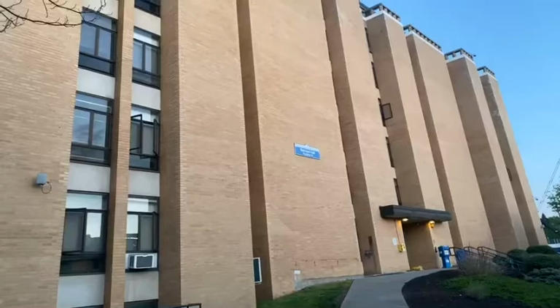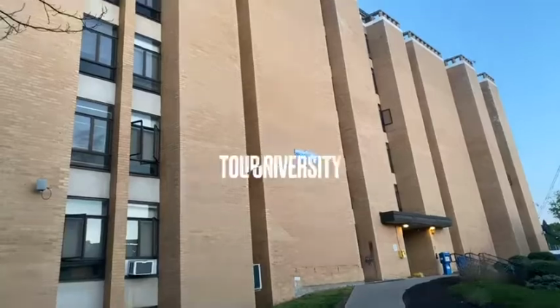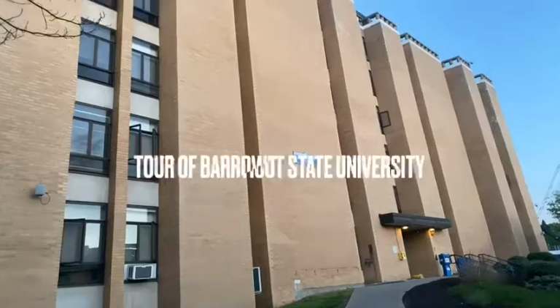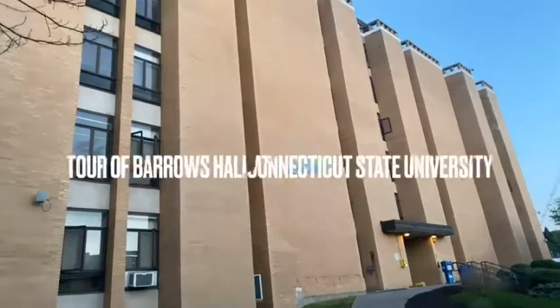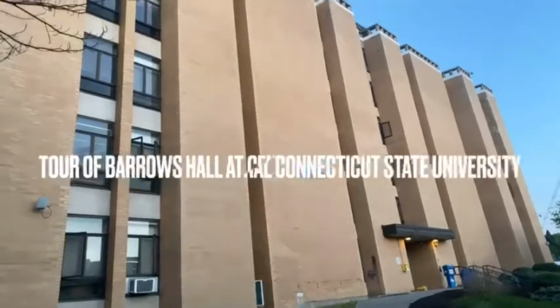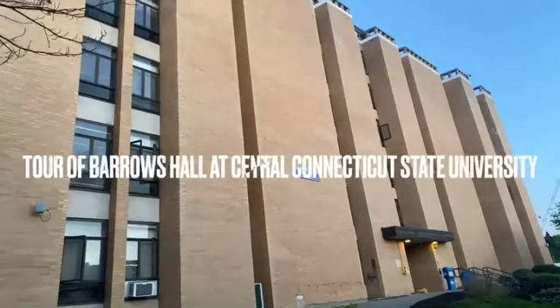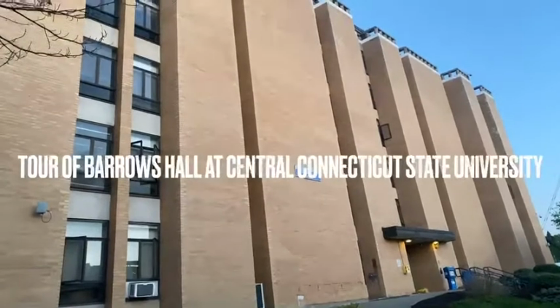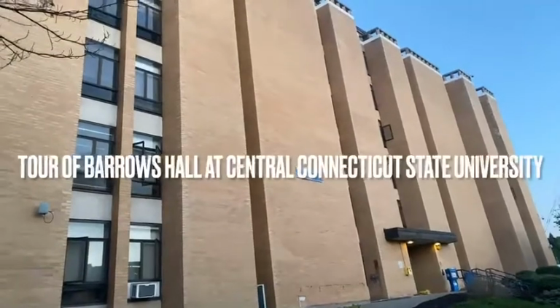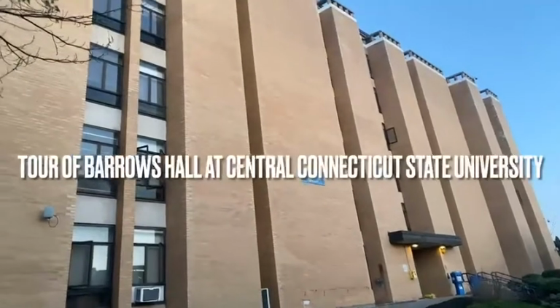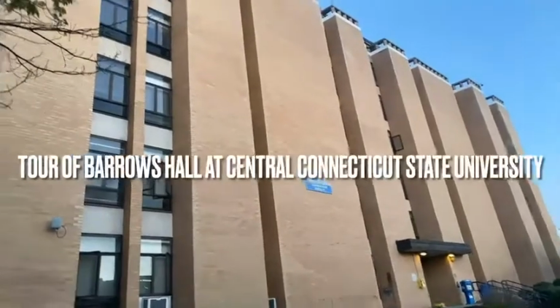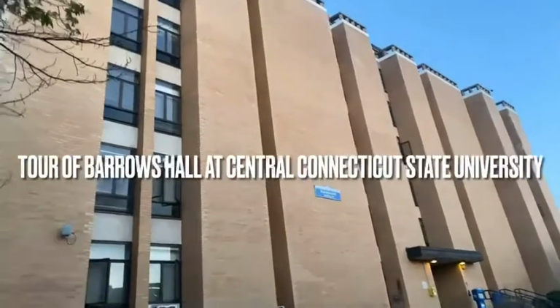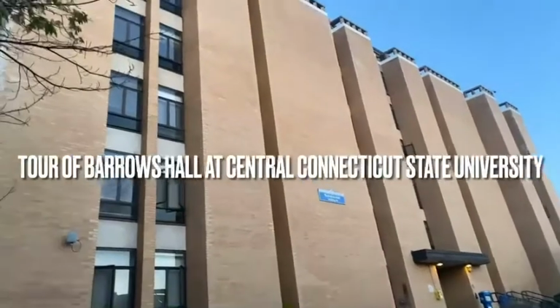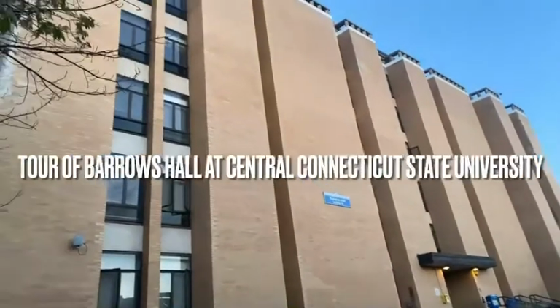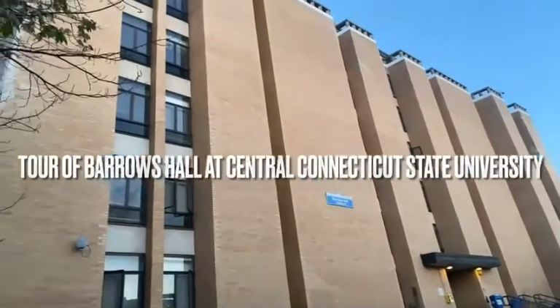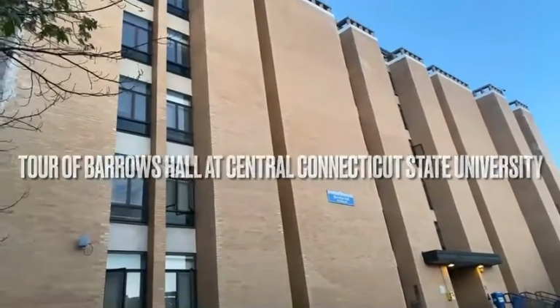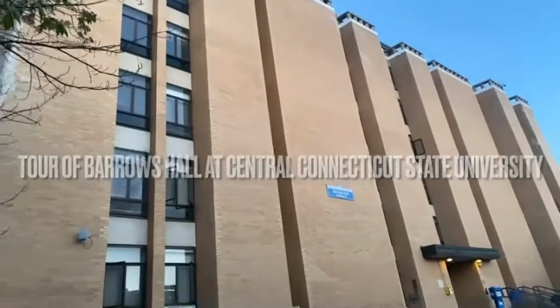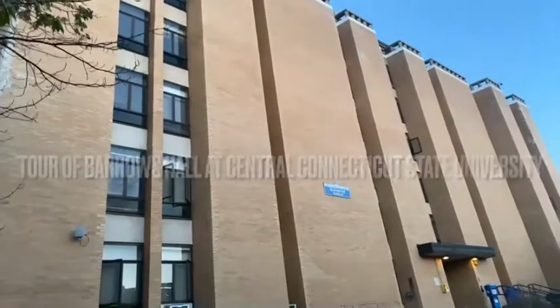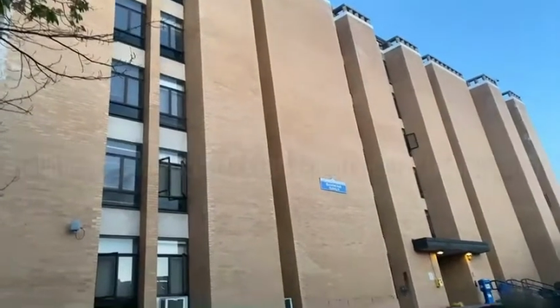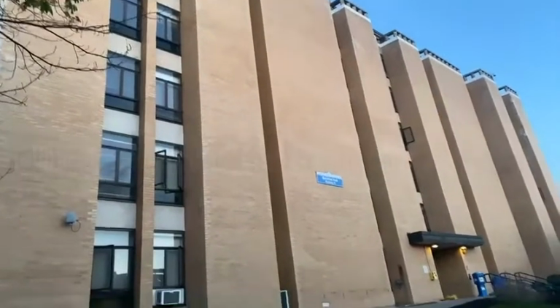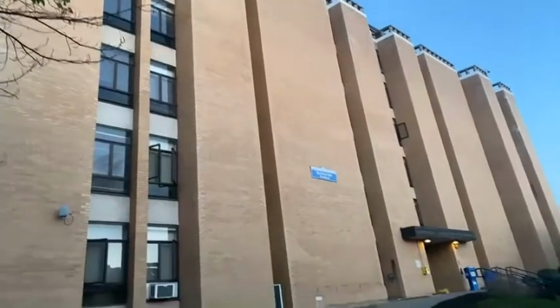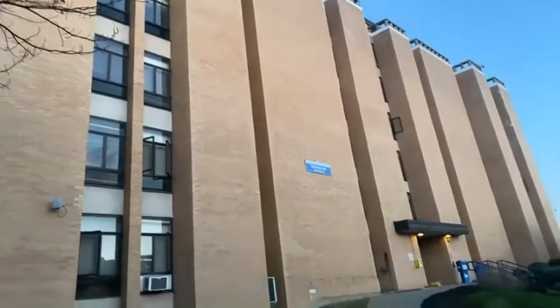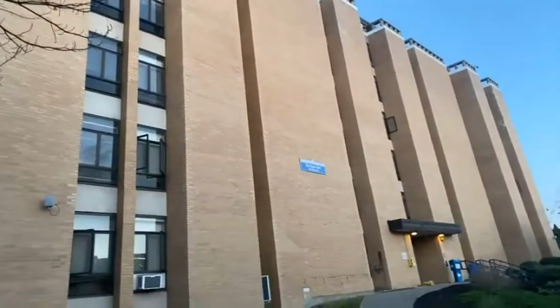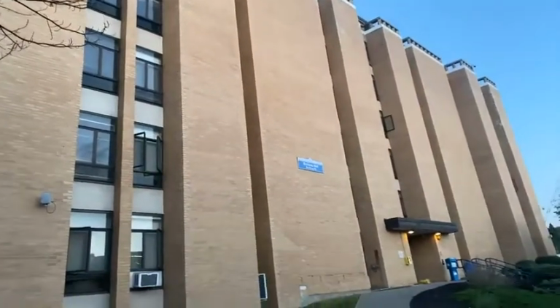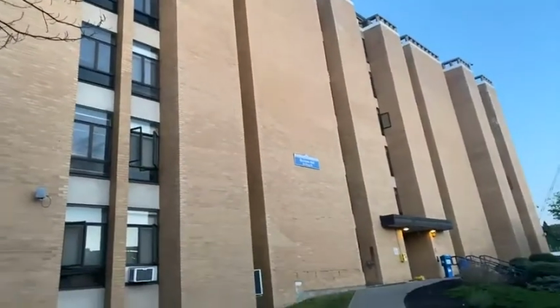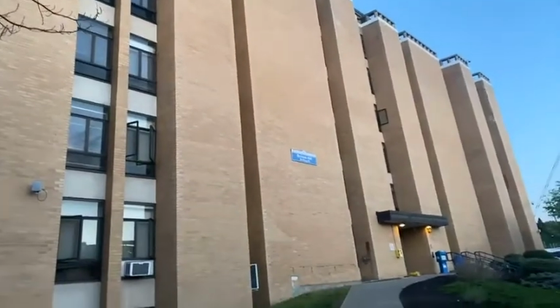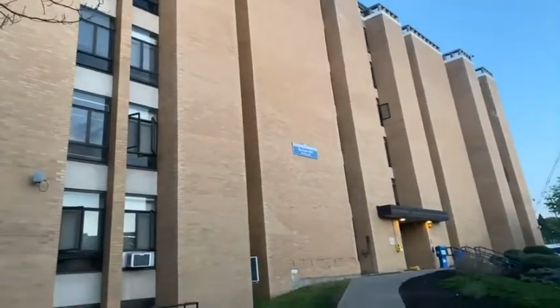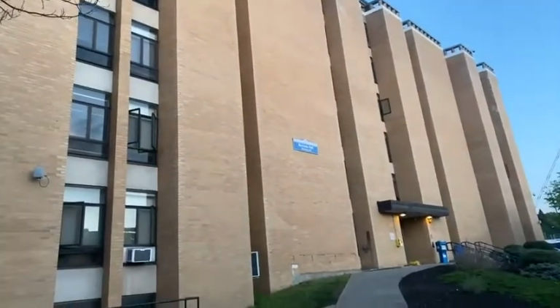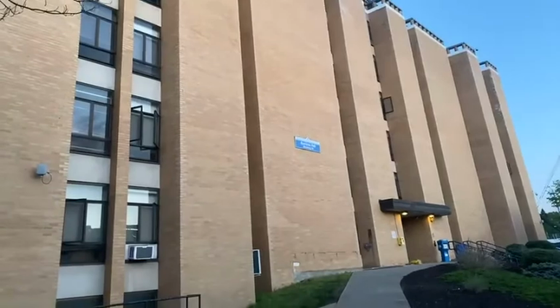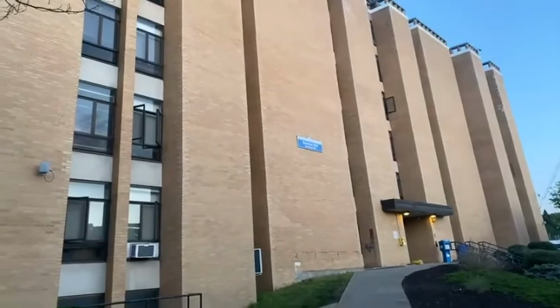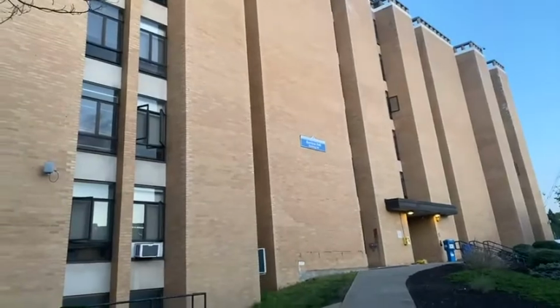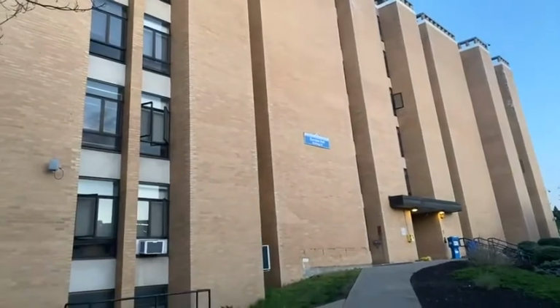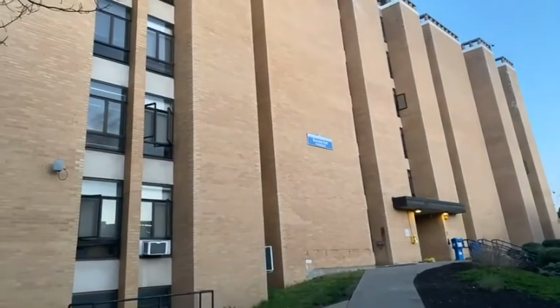Hi everyone, today I'm going to show you Barrows Hall, the all-female dorm at Central Connecticut State University.